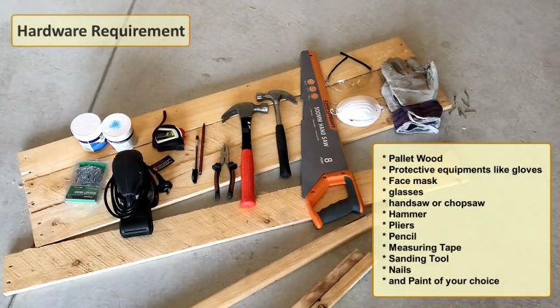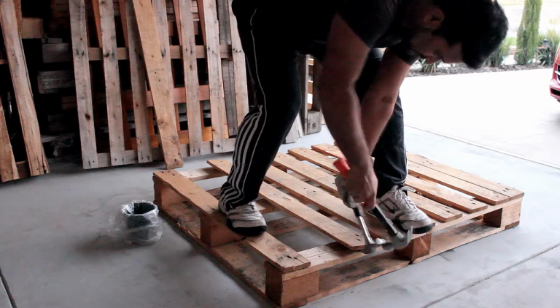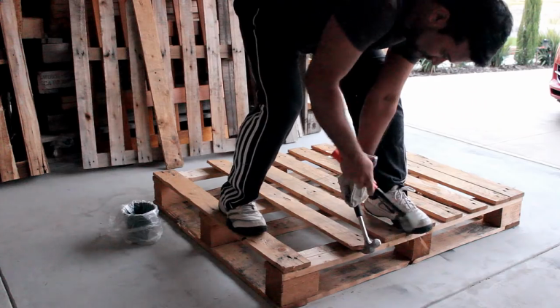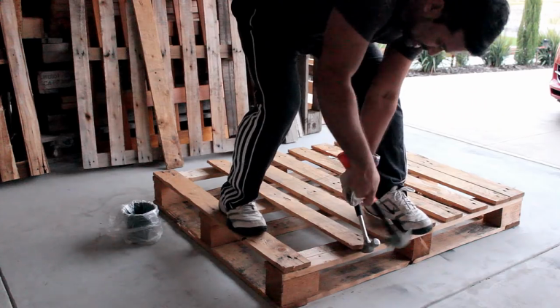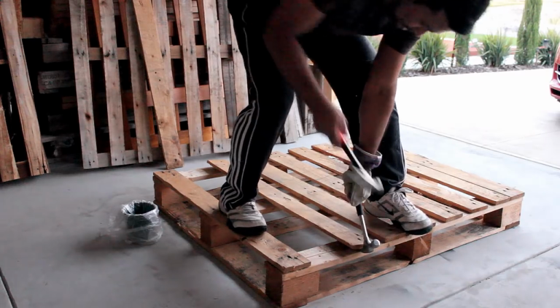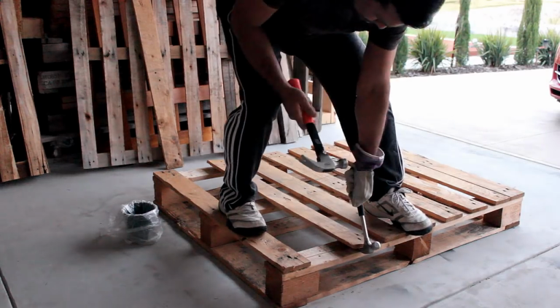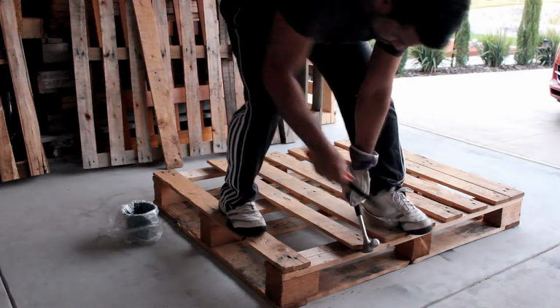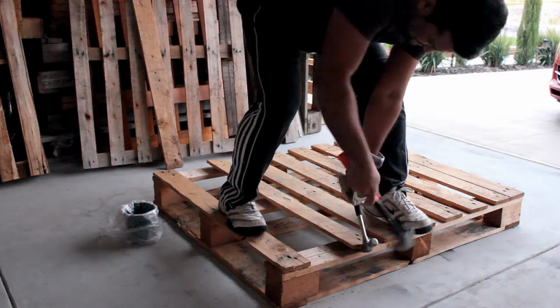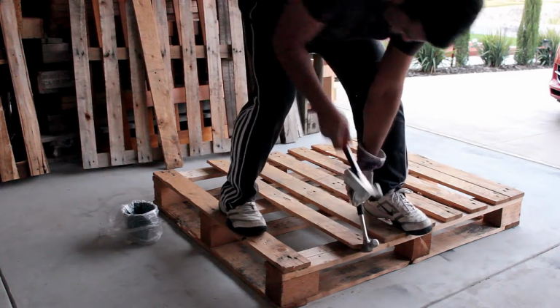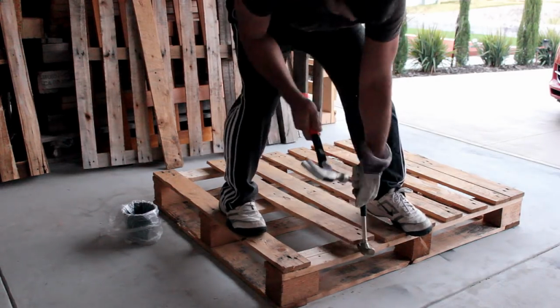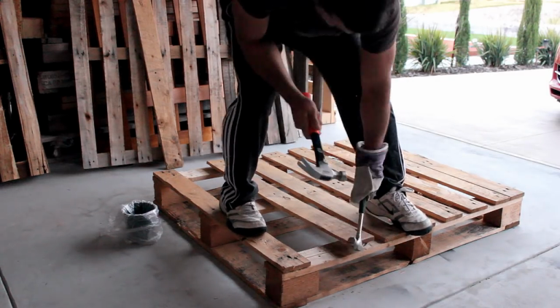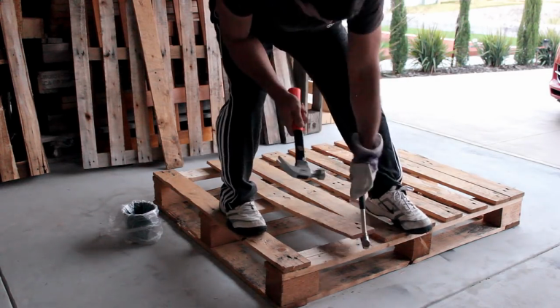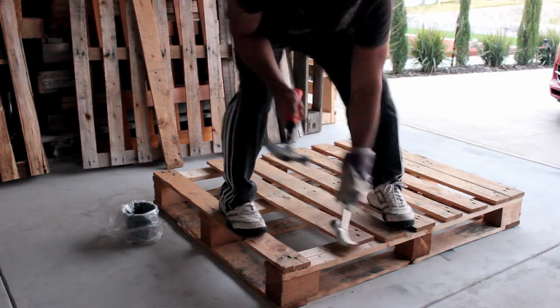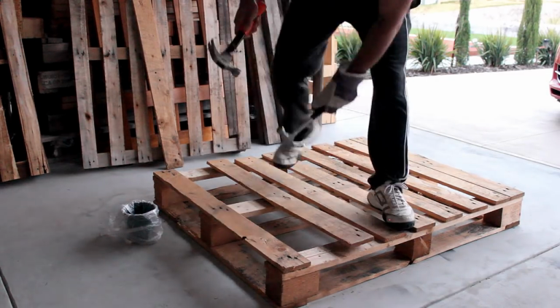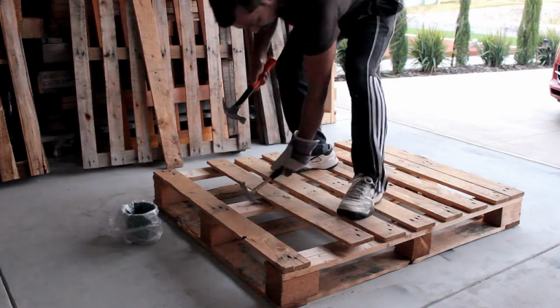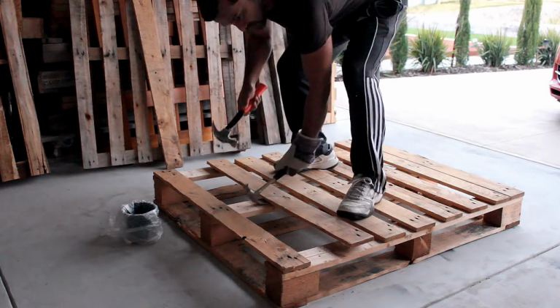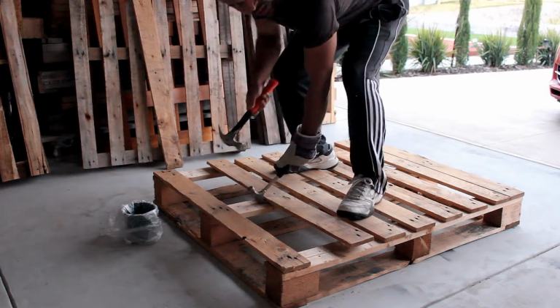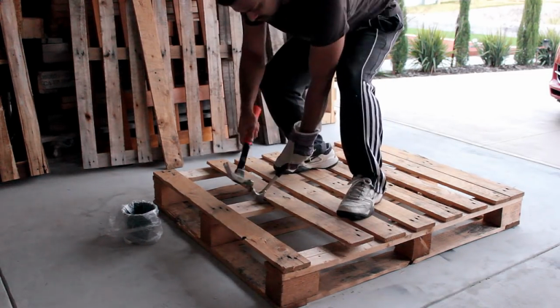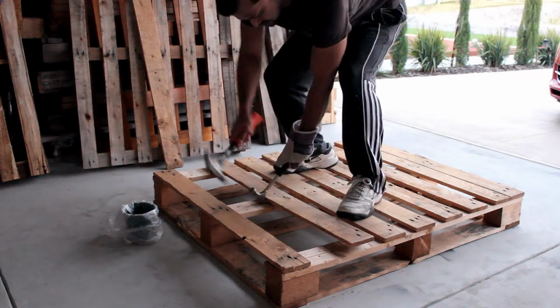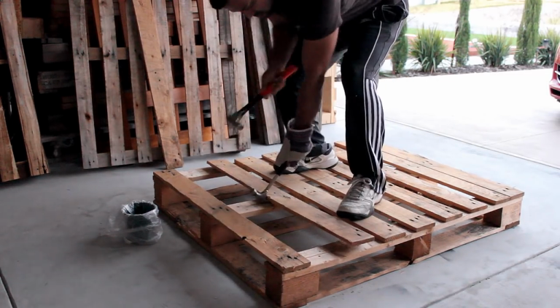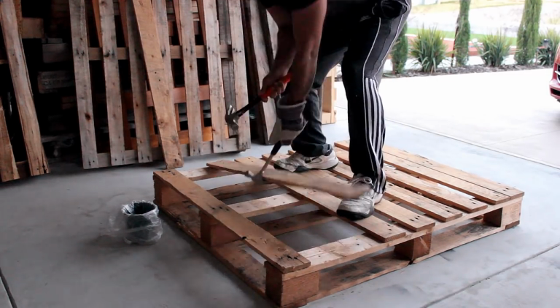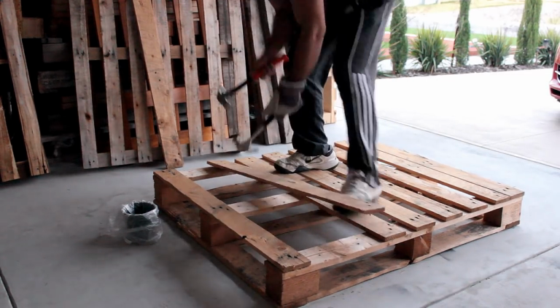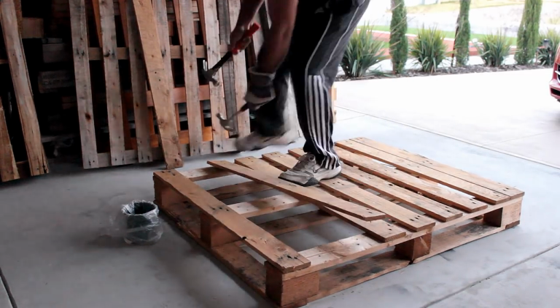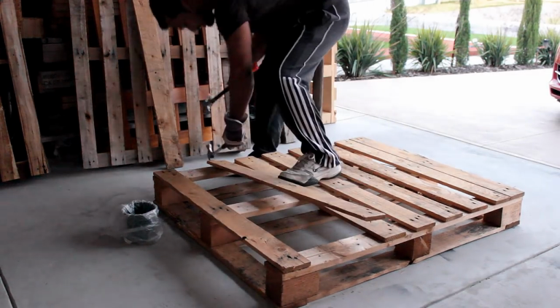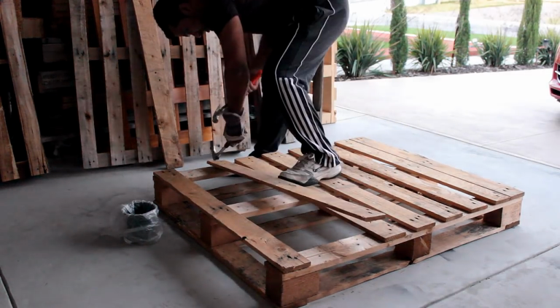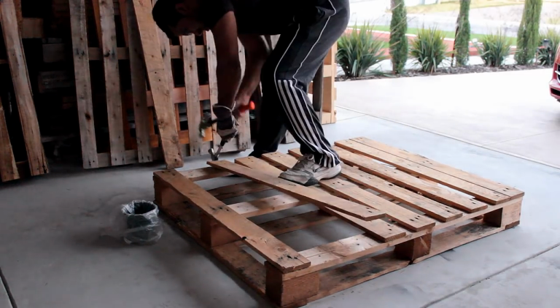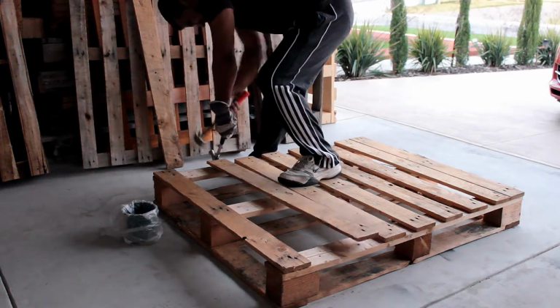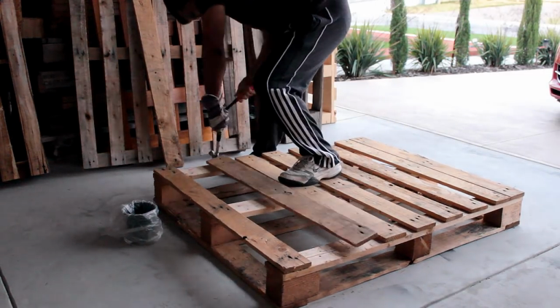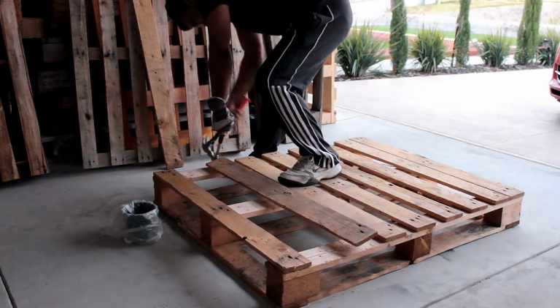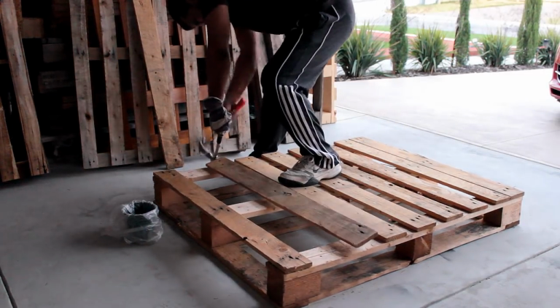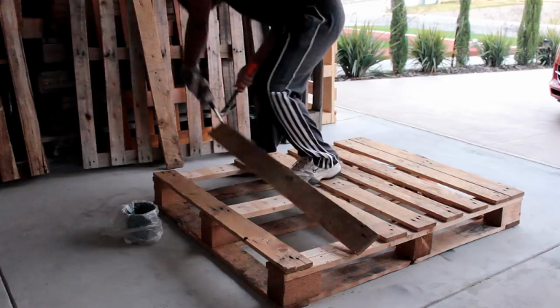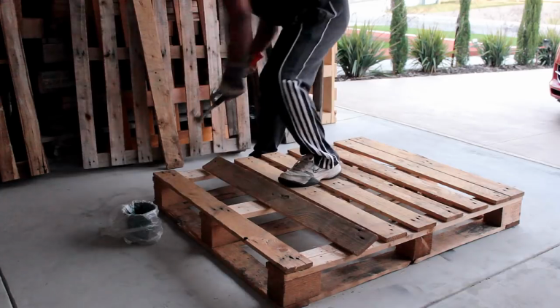Using two hammers I'm going to dismantle this pallet and save all the nails that are used in building this pallet.